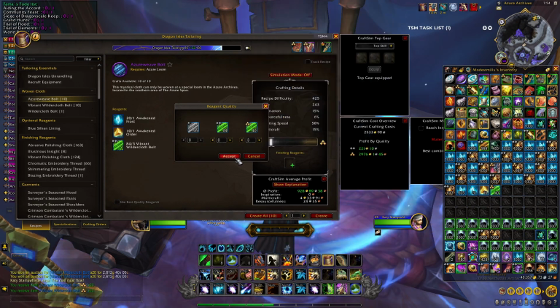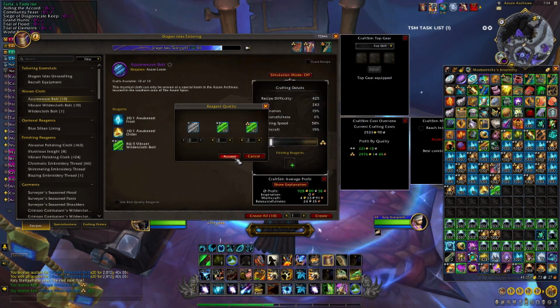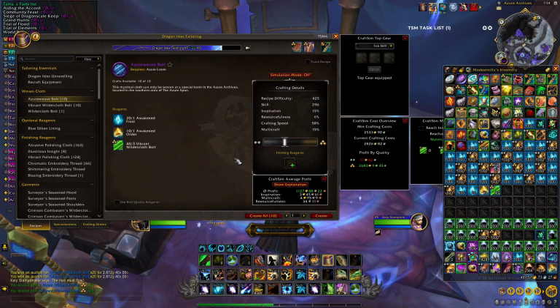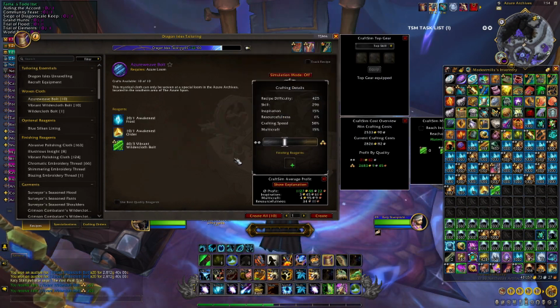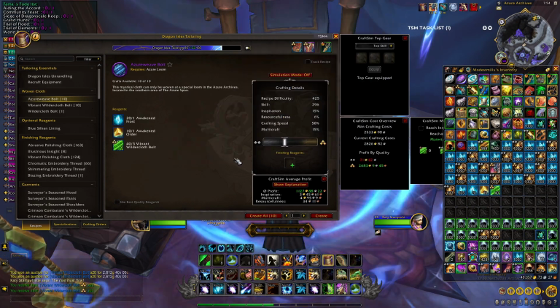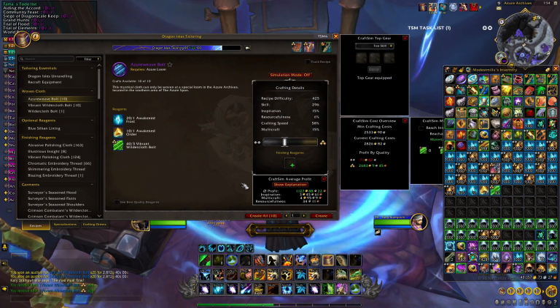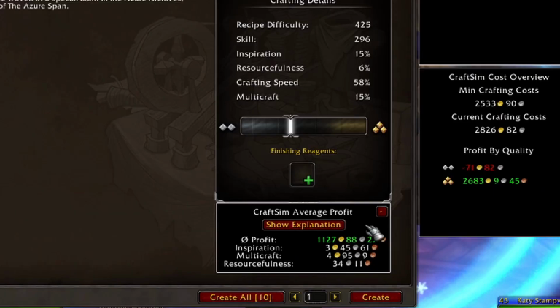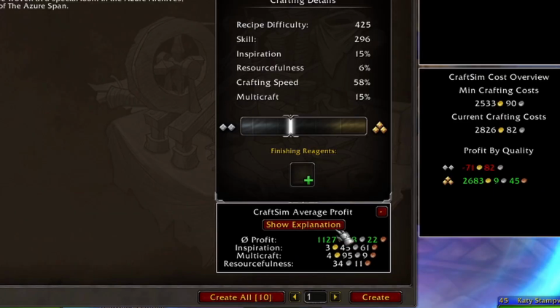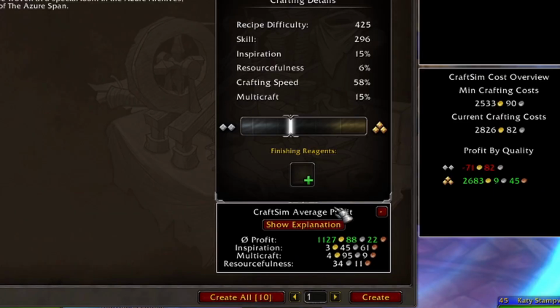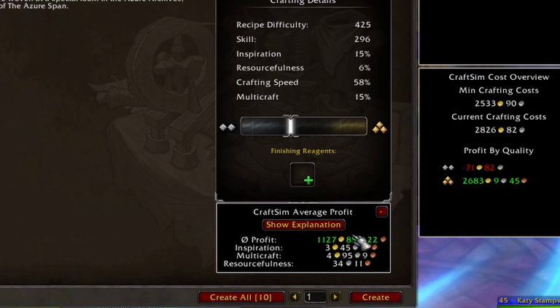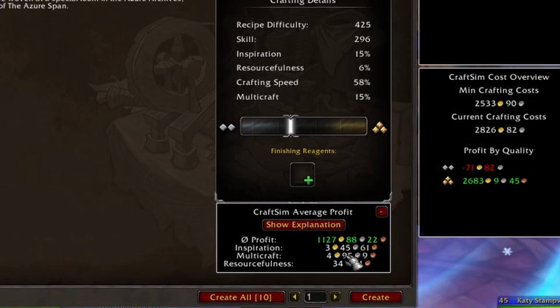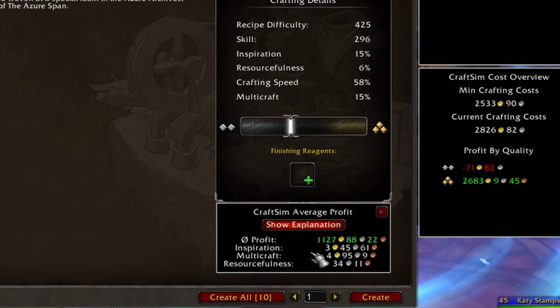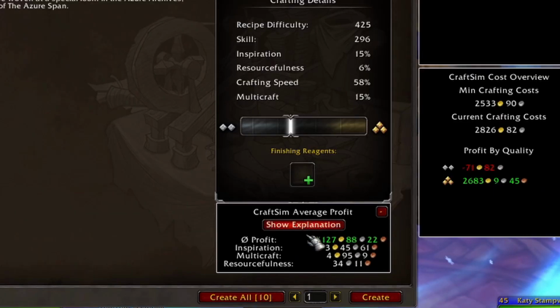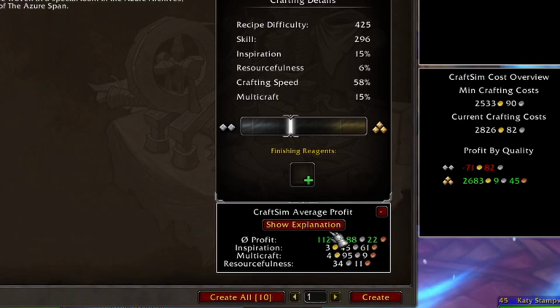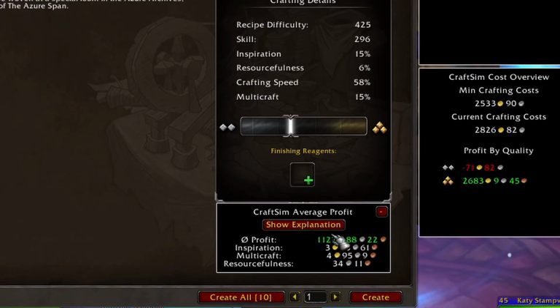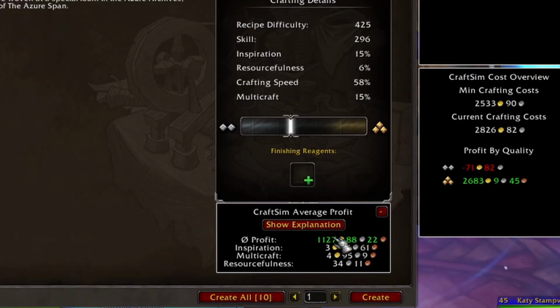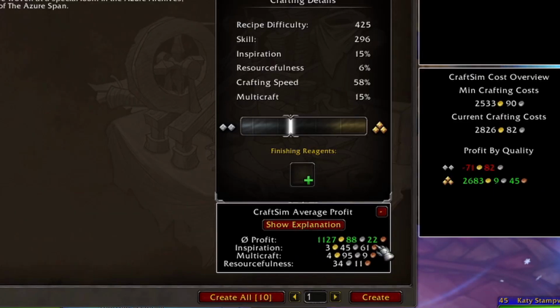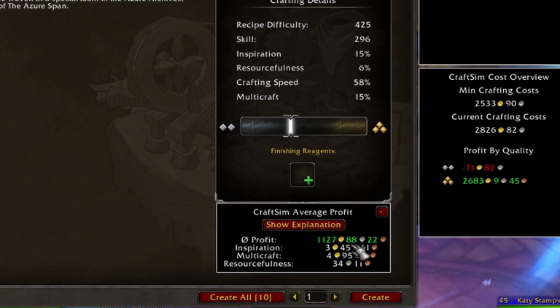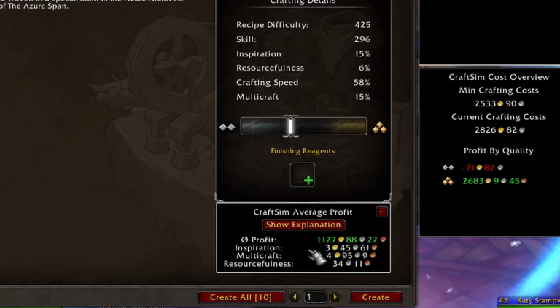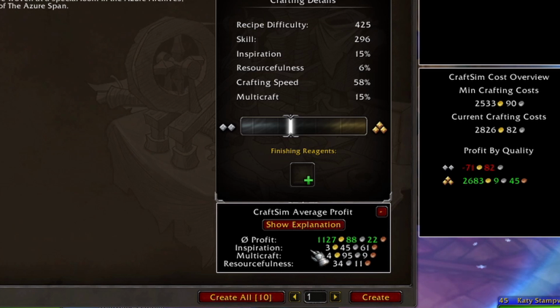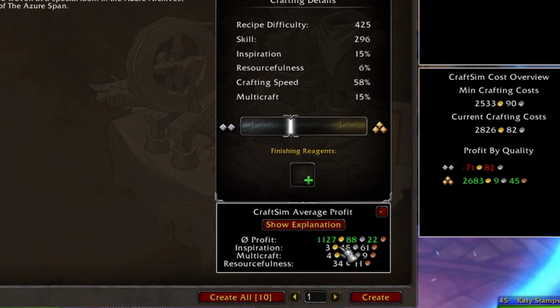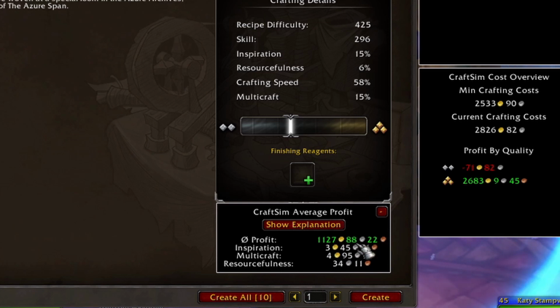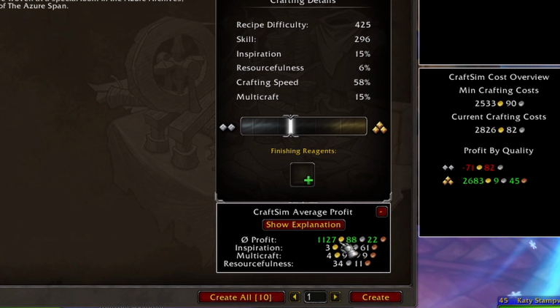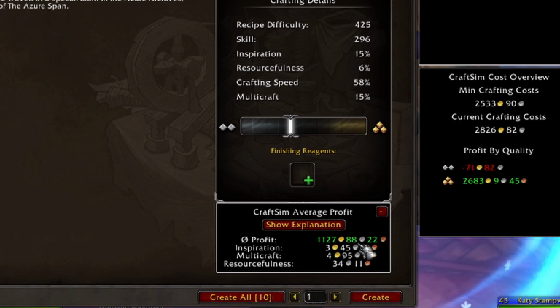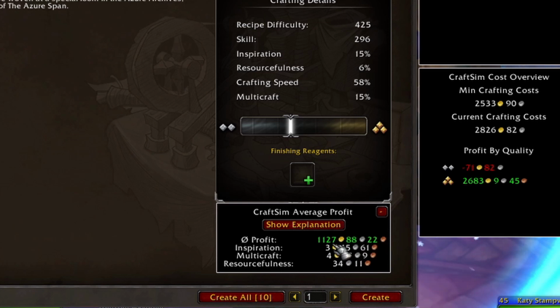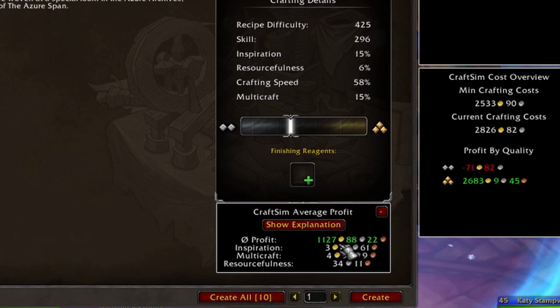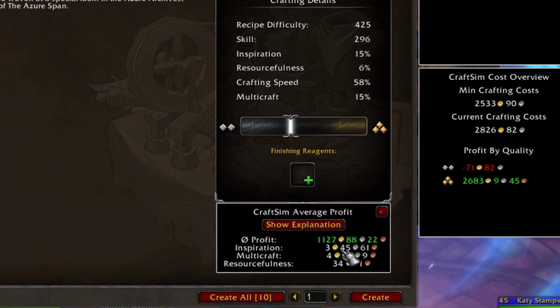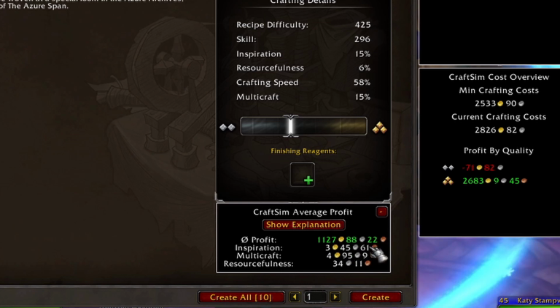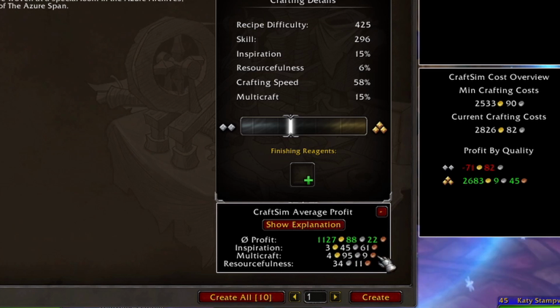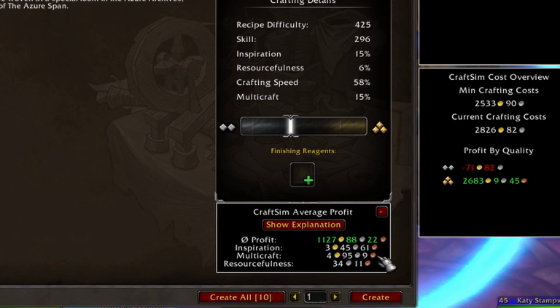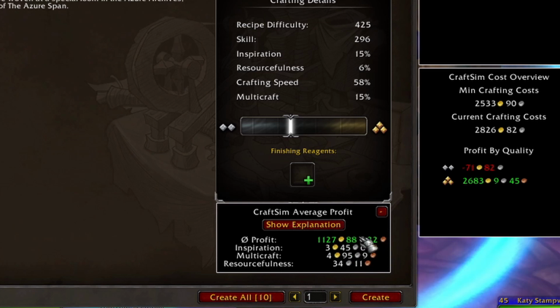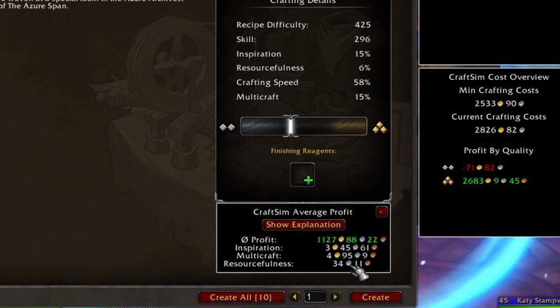Using the crafting sim add-on you can see that the multi-craft is the better of the bonuses to have, so we chose that.